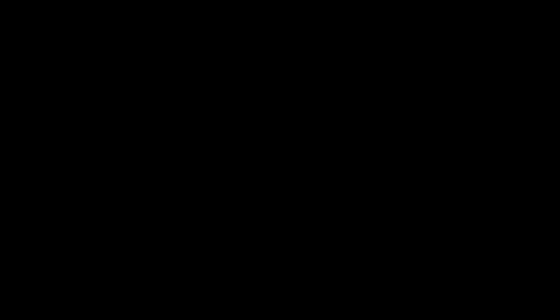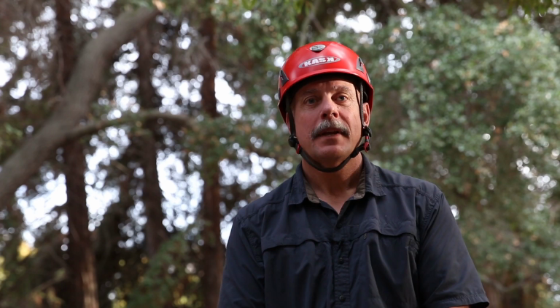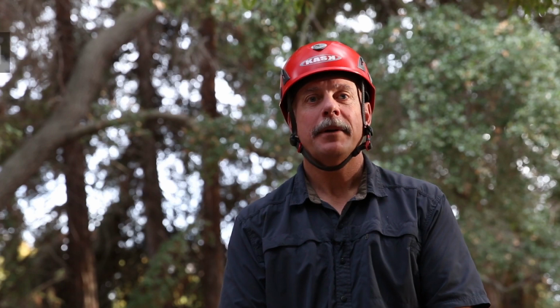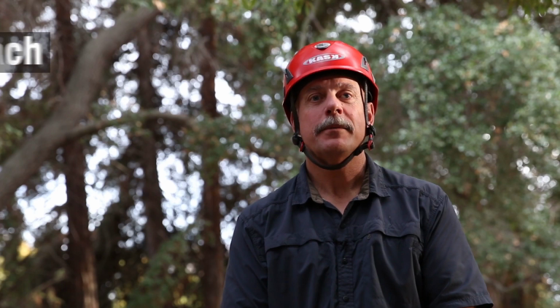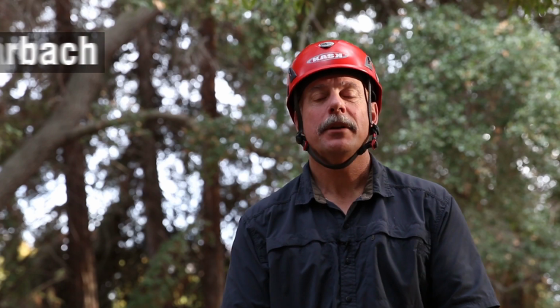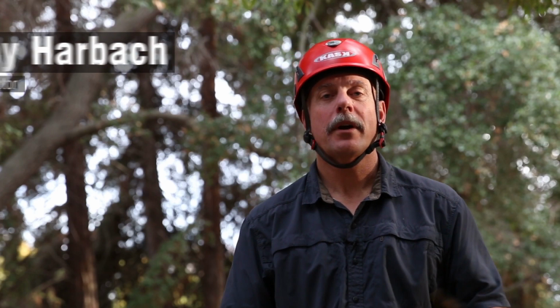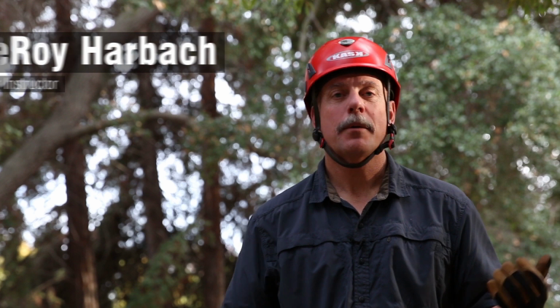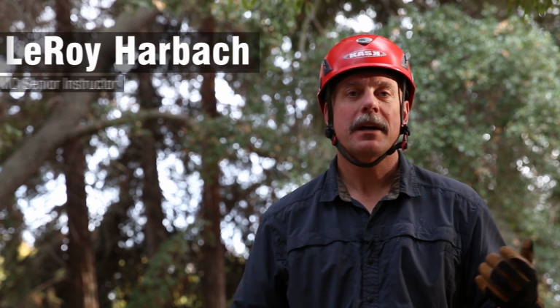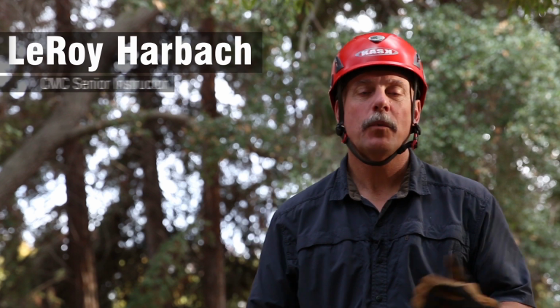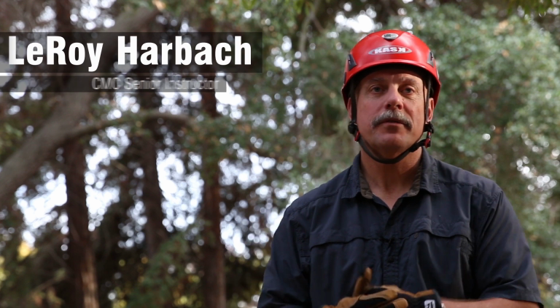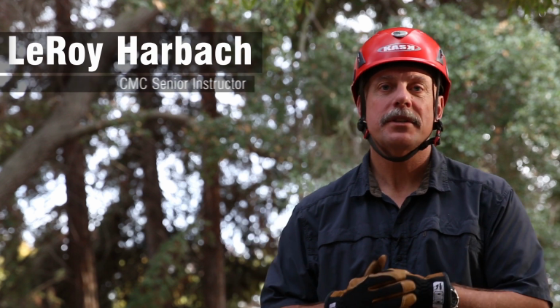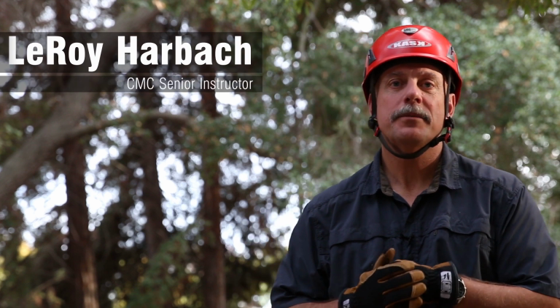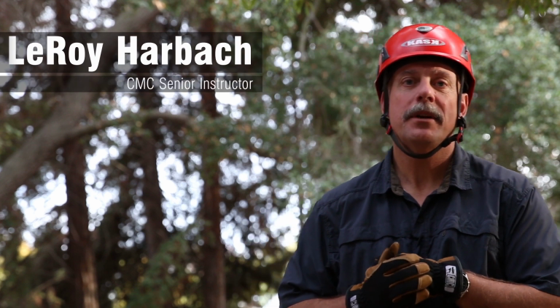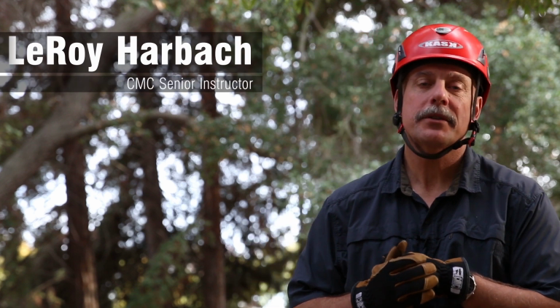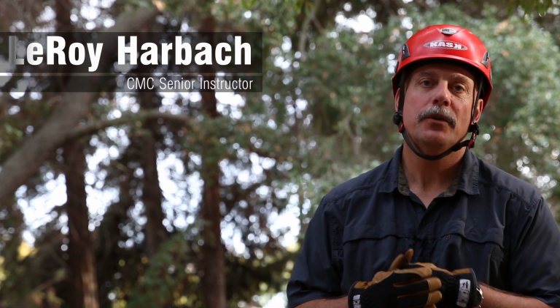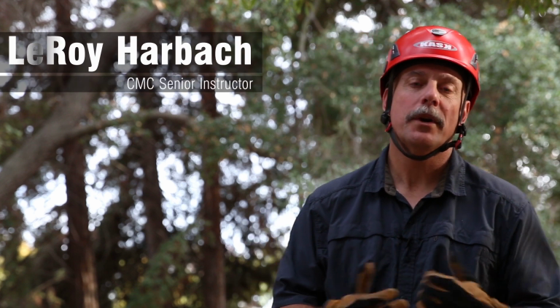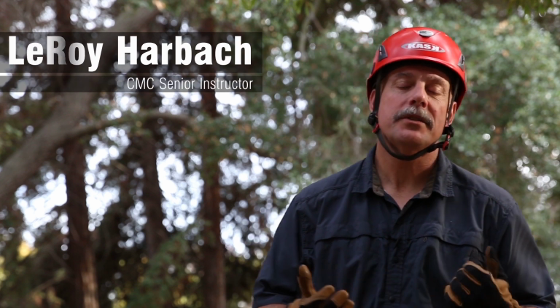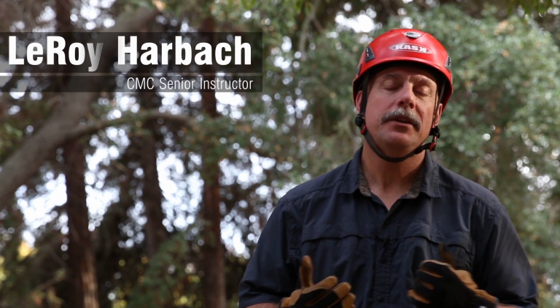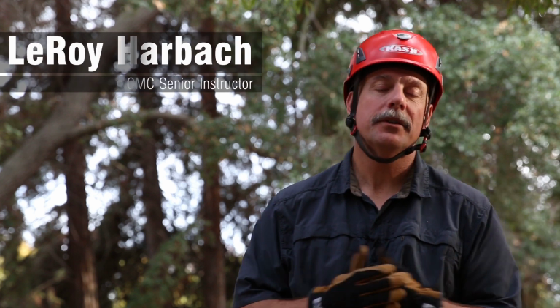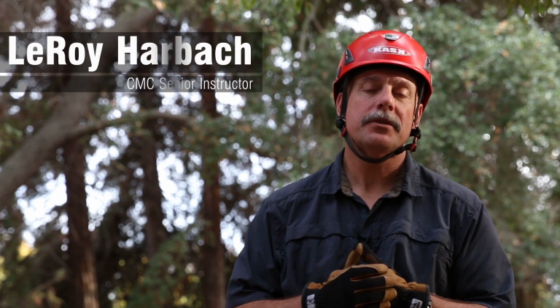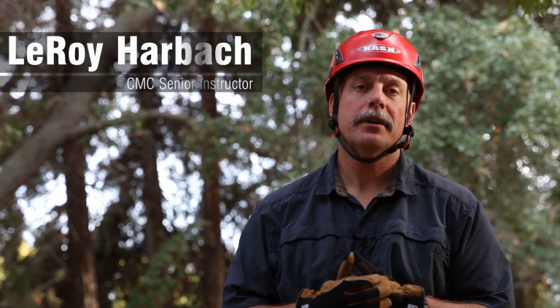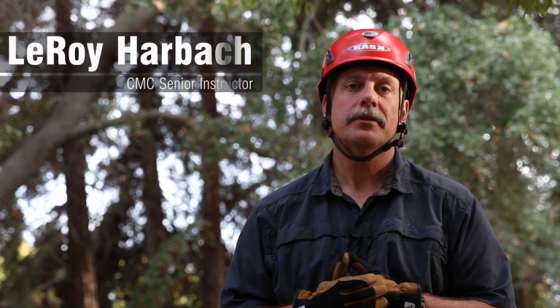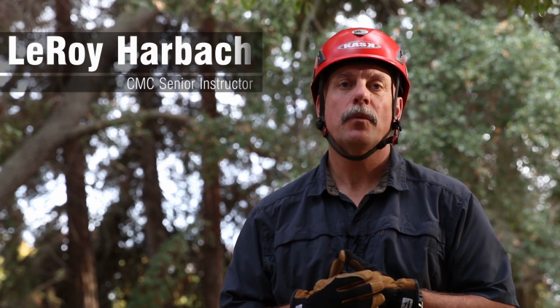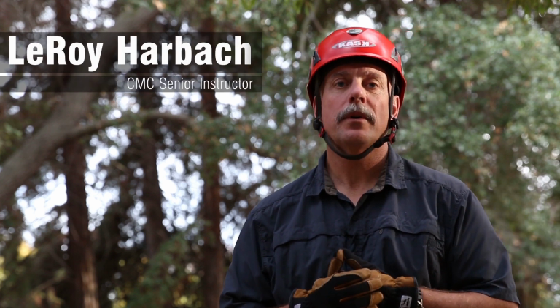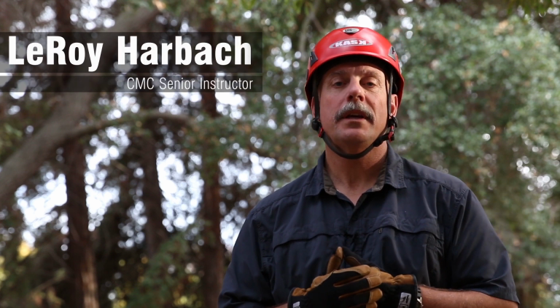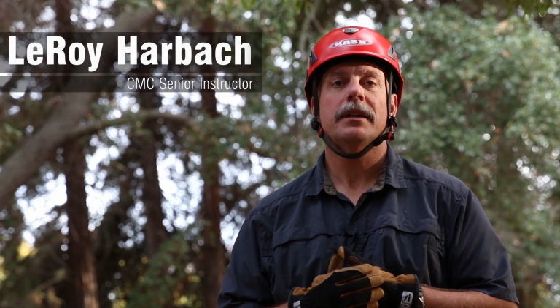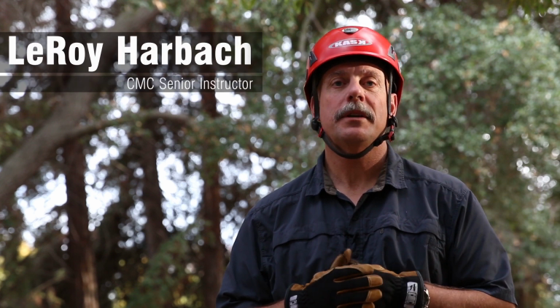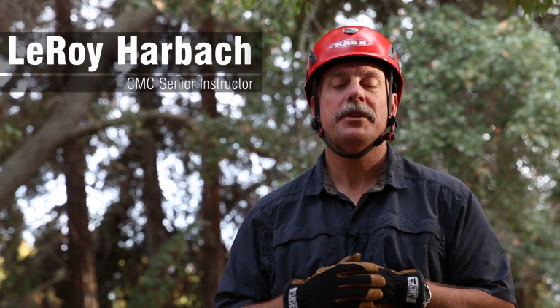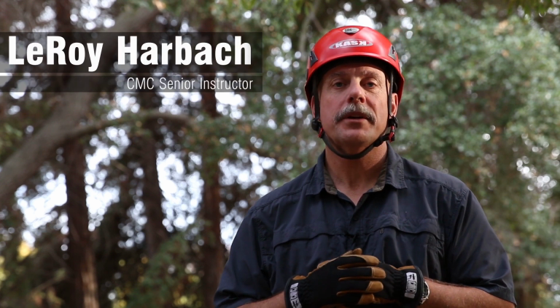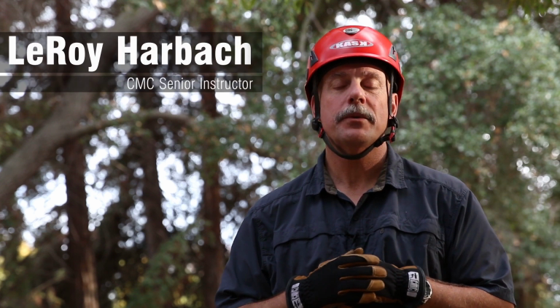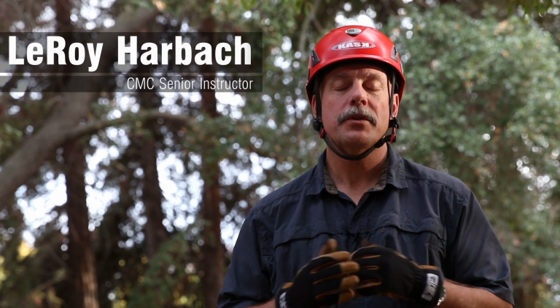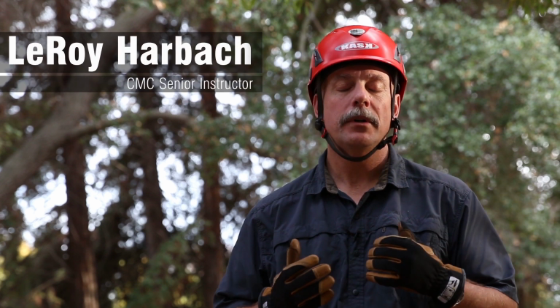Hi, my name is Leroy Hartbach. I work for CMC Rescue. I'm one of the senior instructors for the CMC Rescue School.